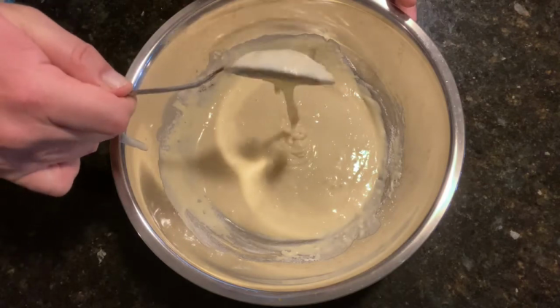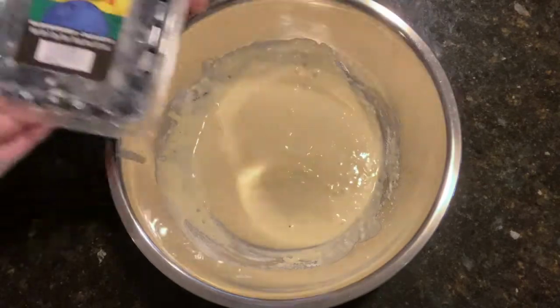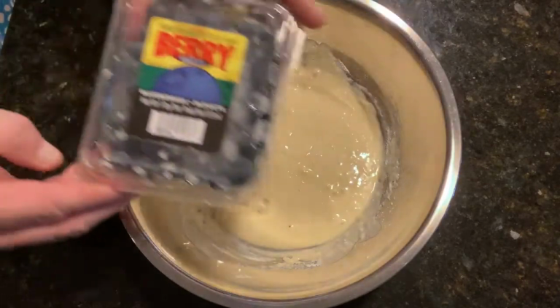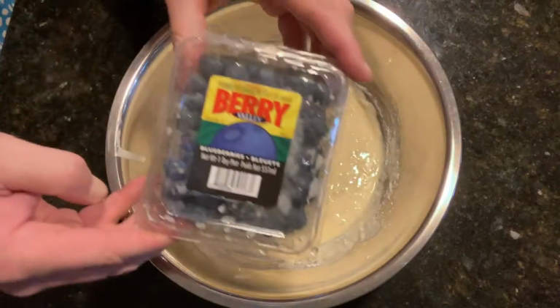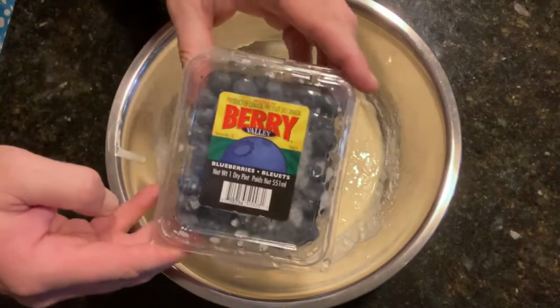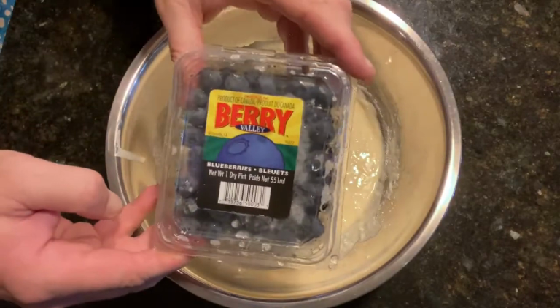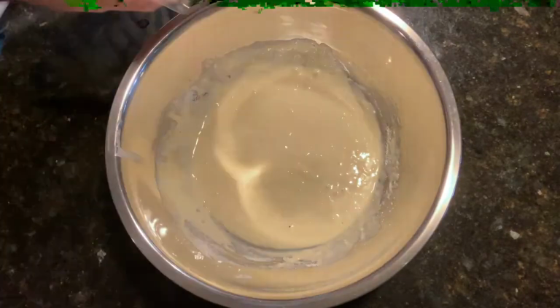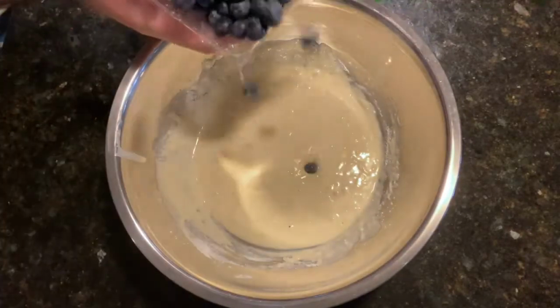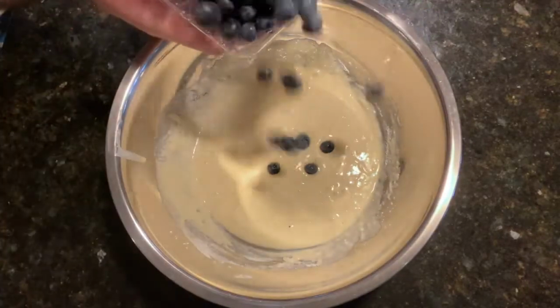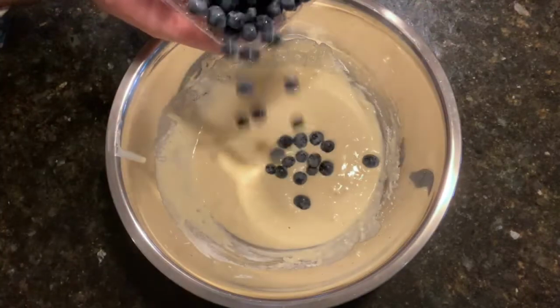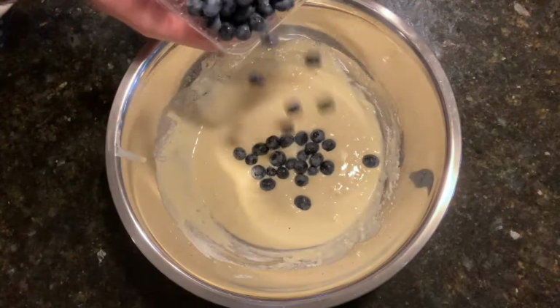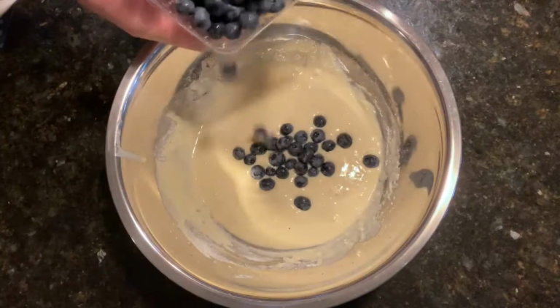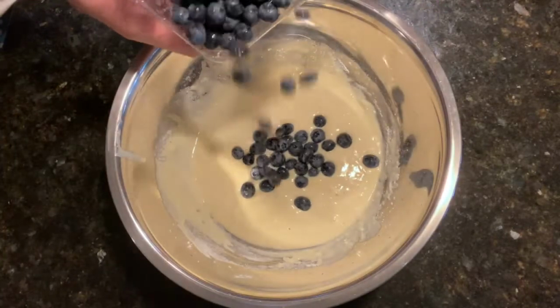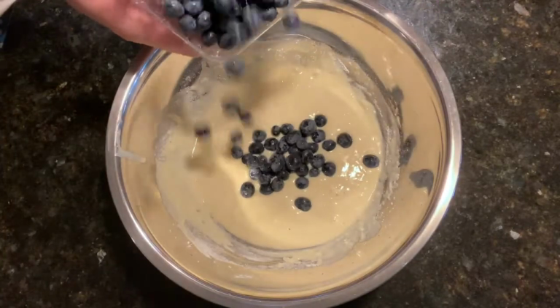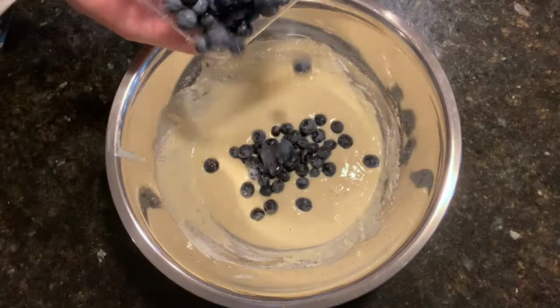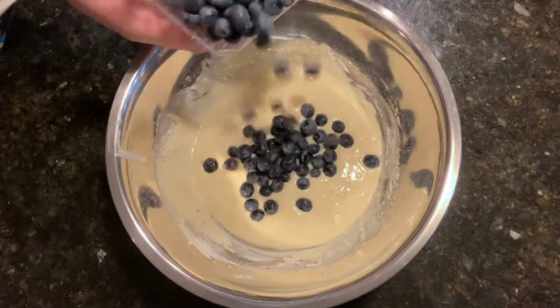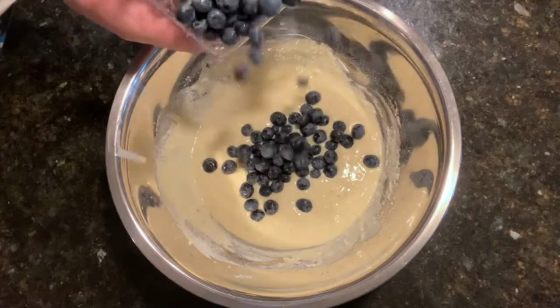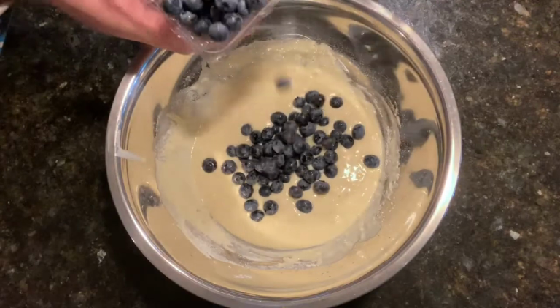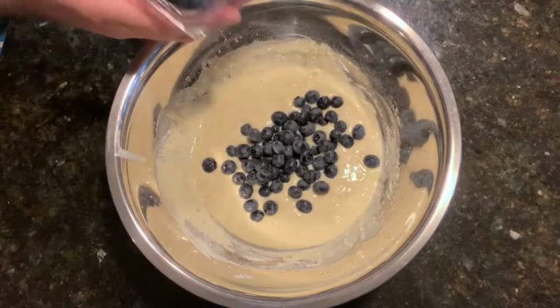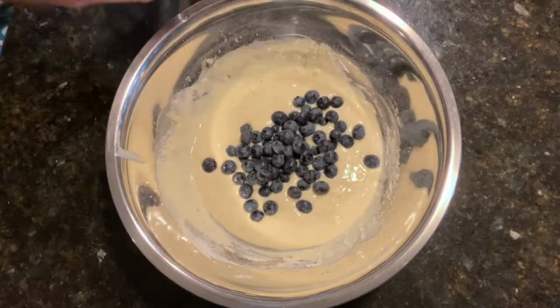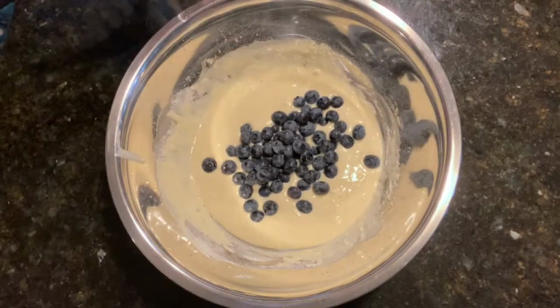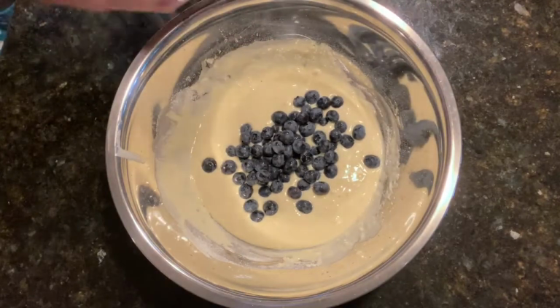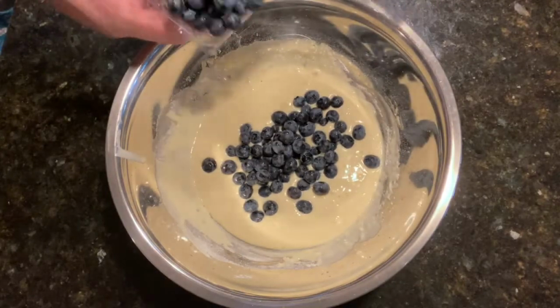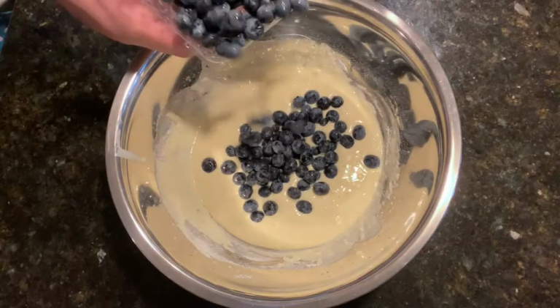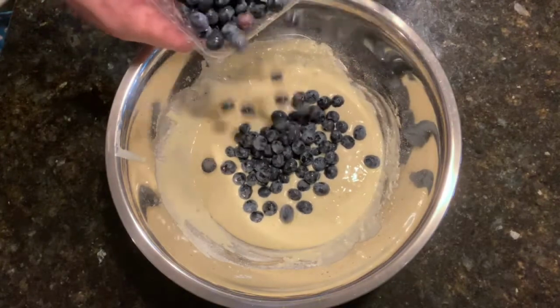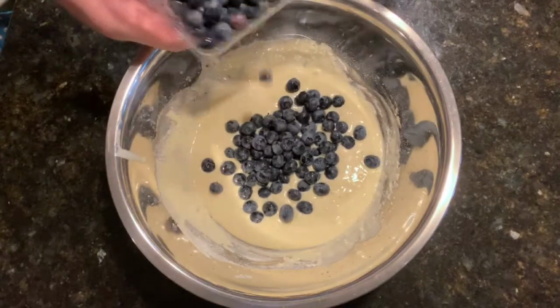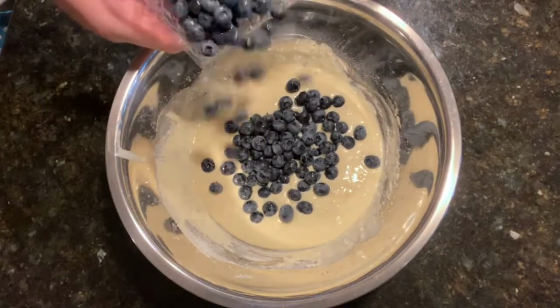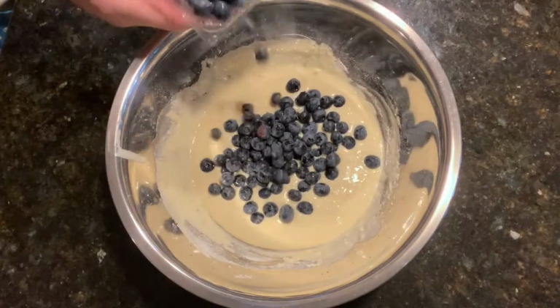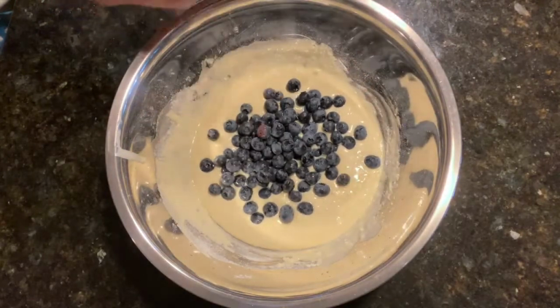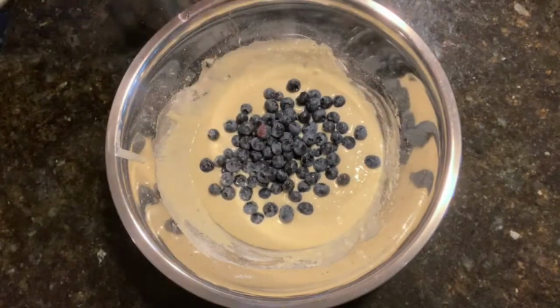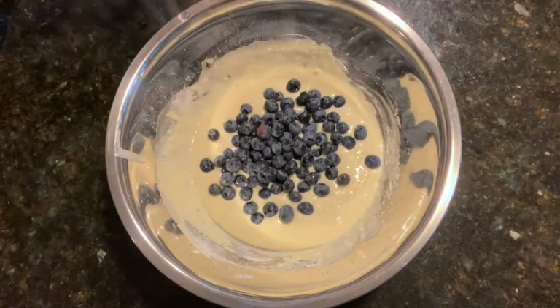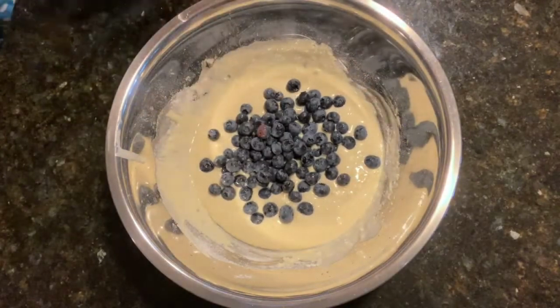Now we can toss in some blueberries. It's hard not to put the whole container in, but remember, we need to leave room for the bacon.